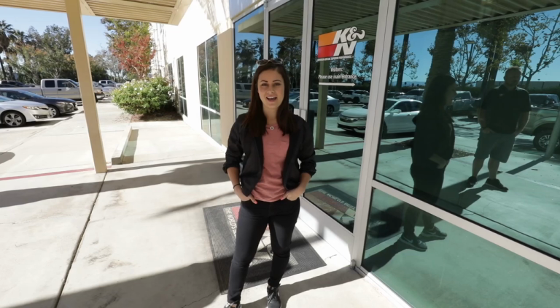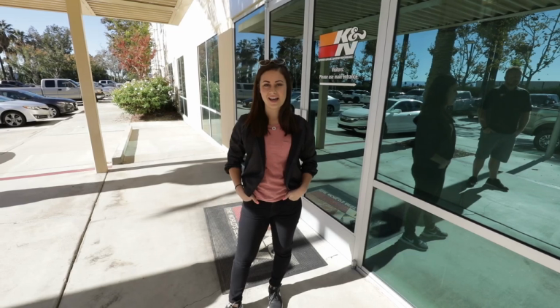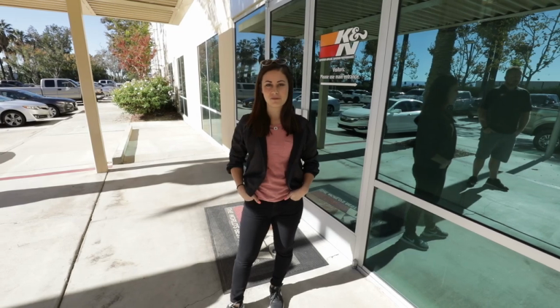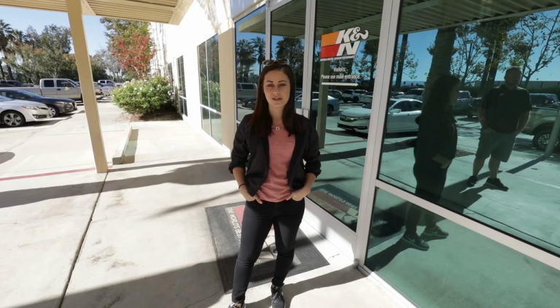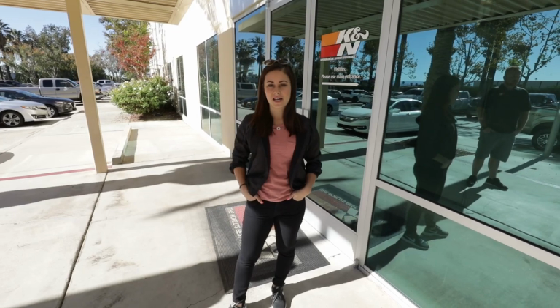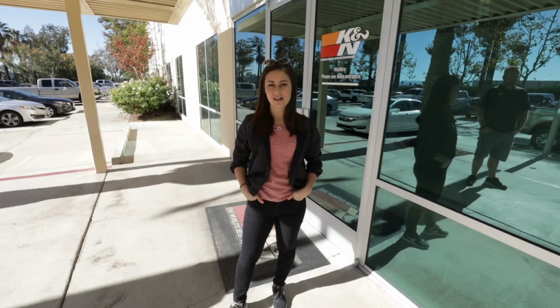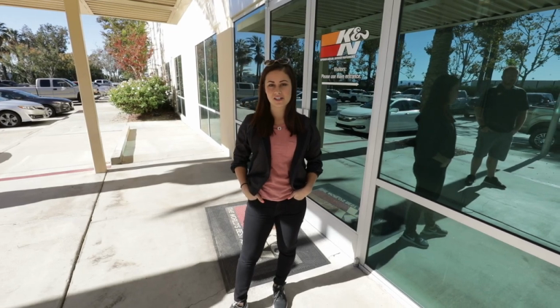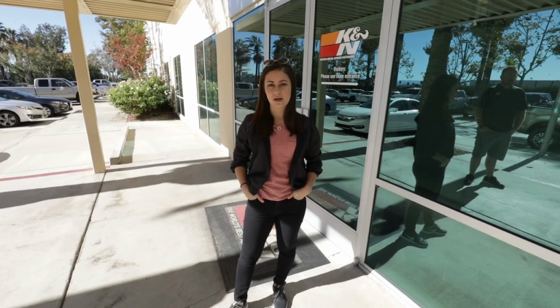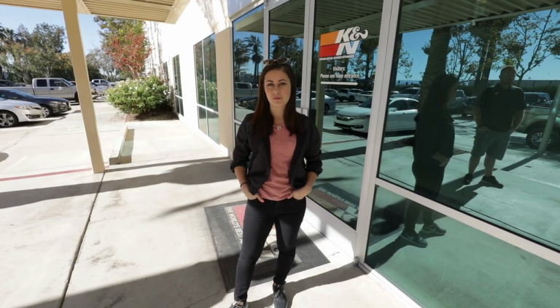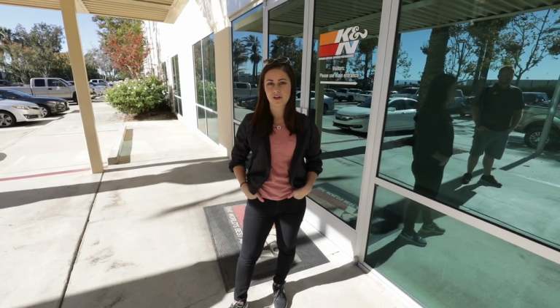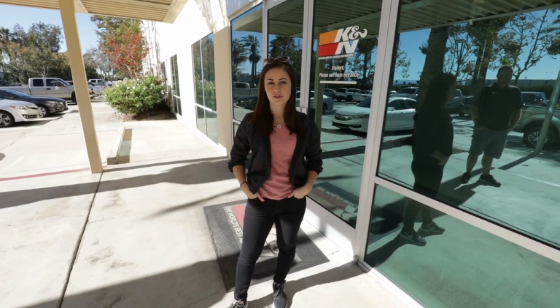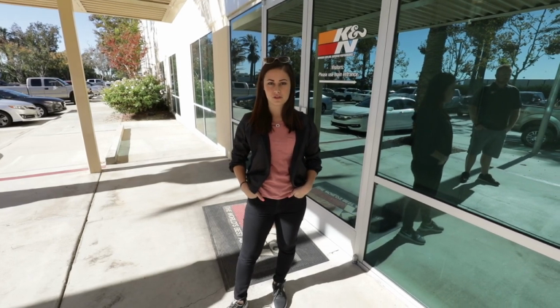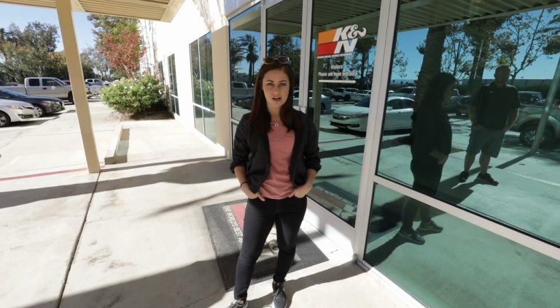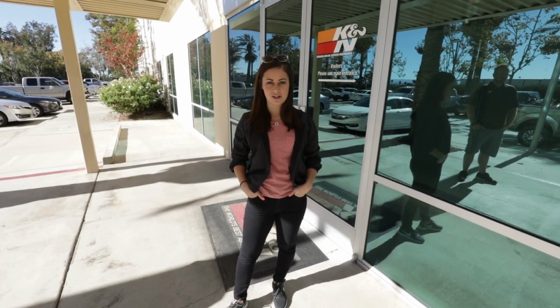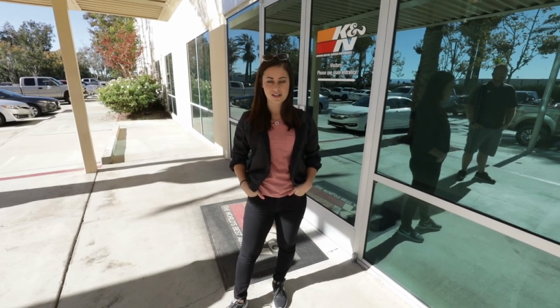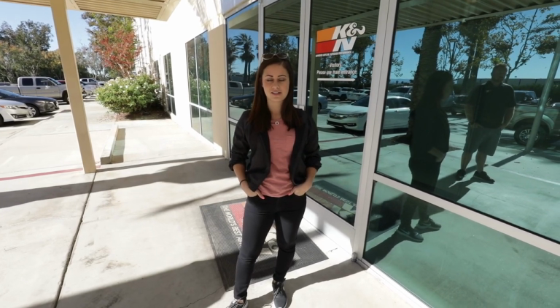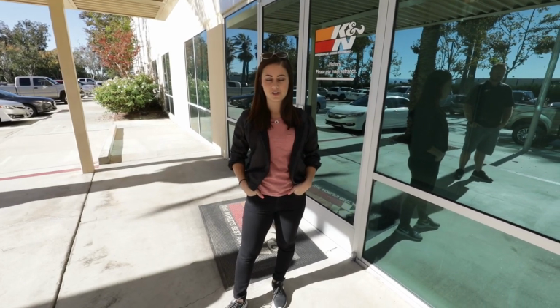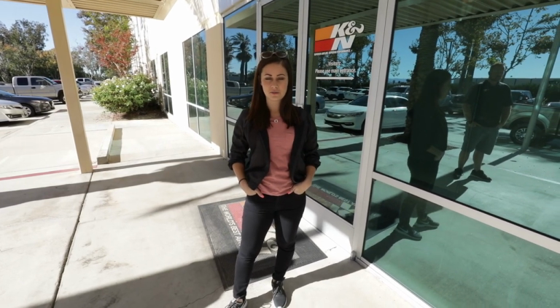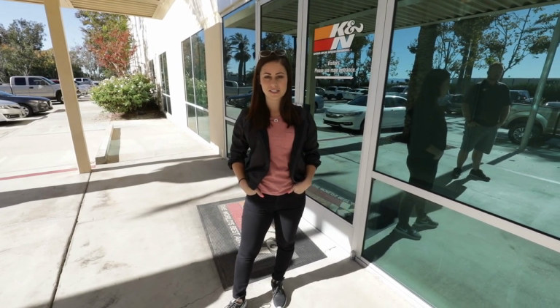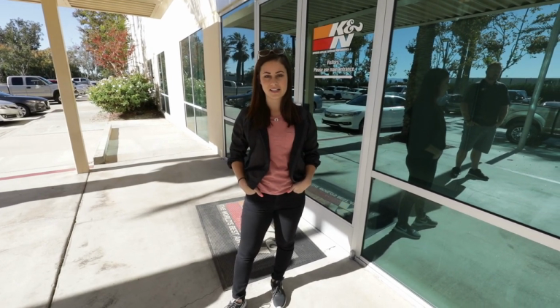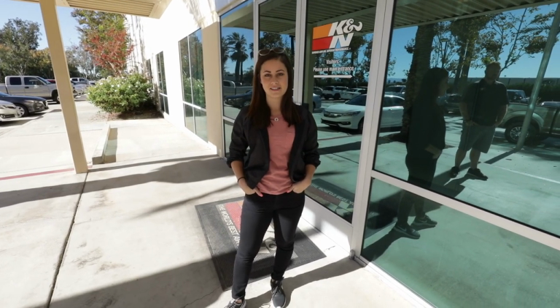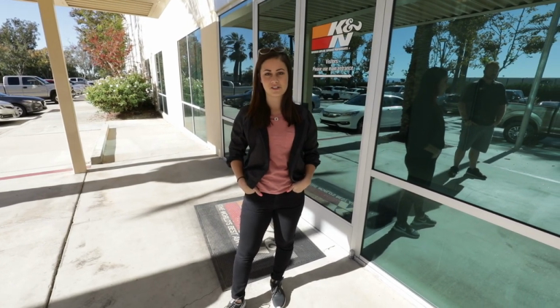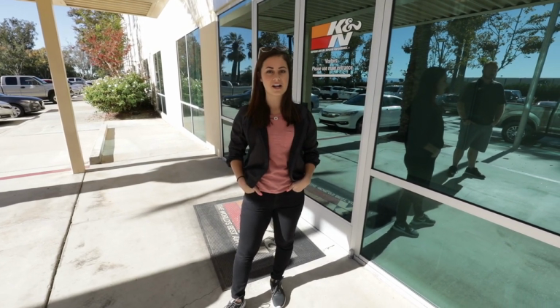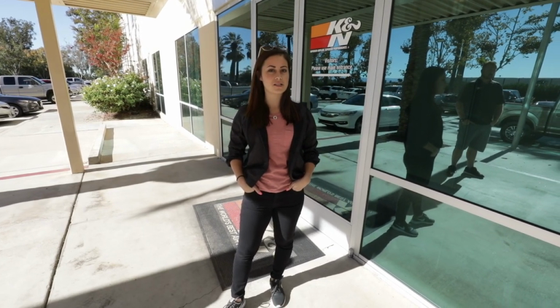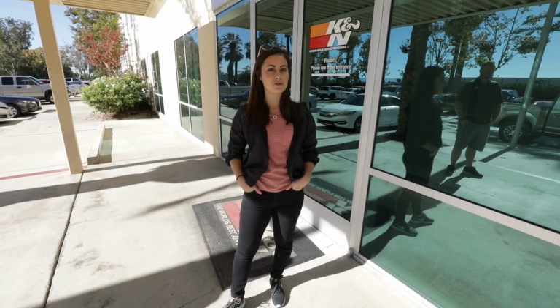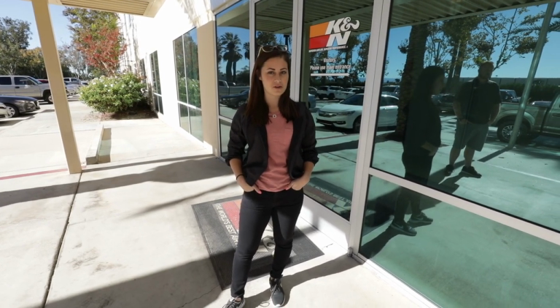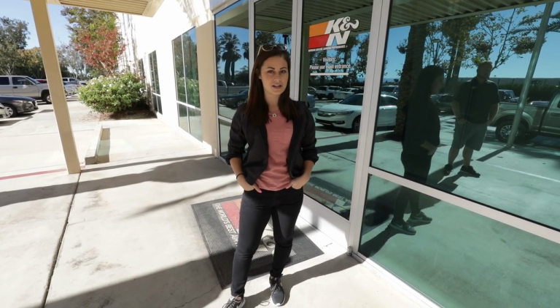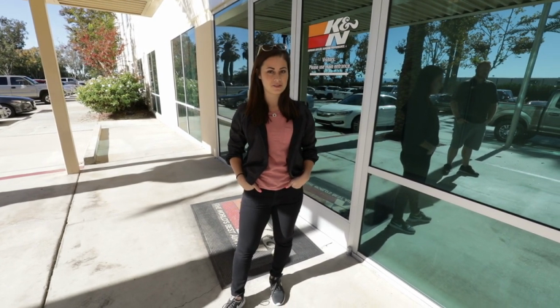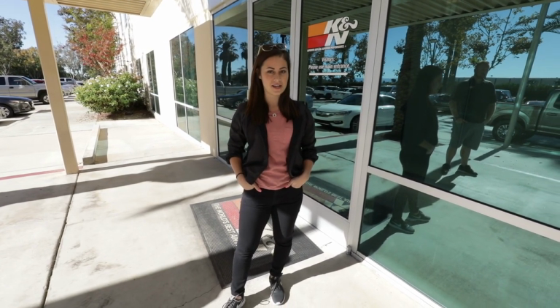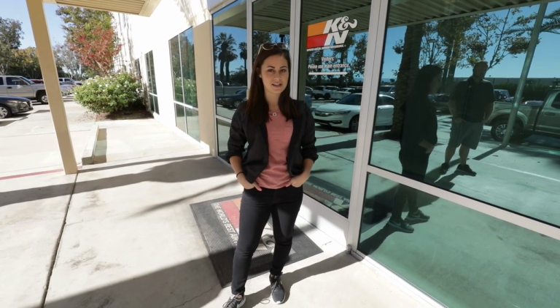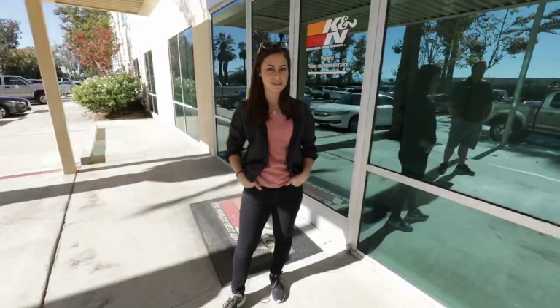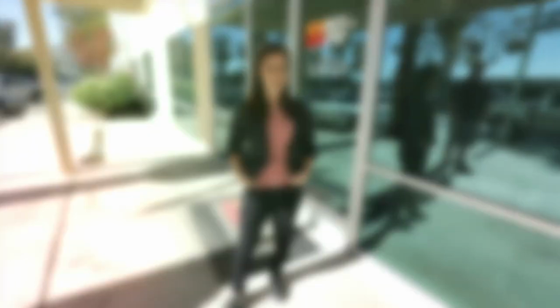Hey, I'm Shannon McIntosh. I'm a professional driver and super excited to try out some new products from K&N today.